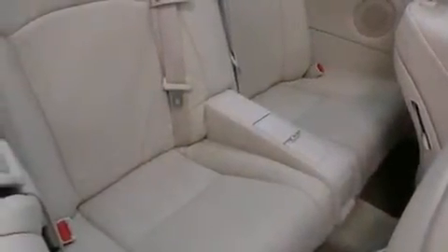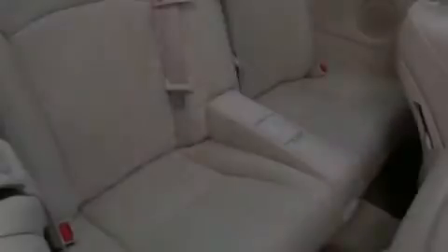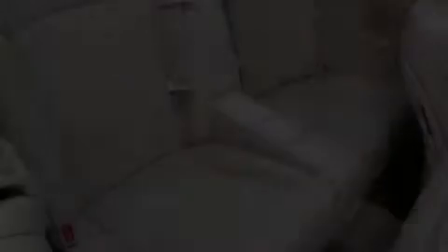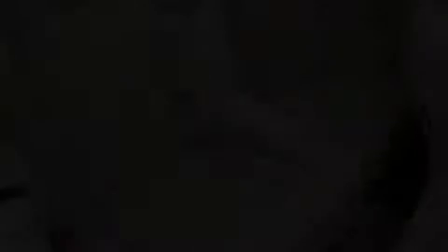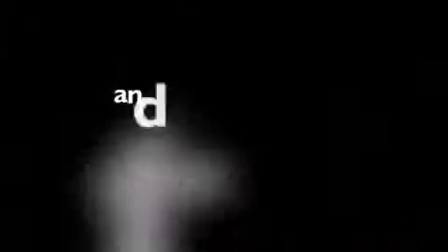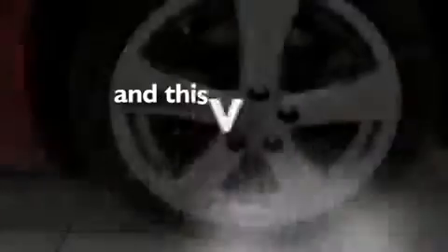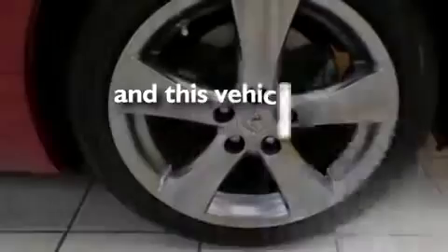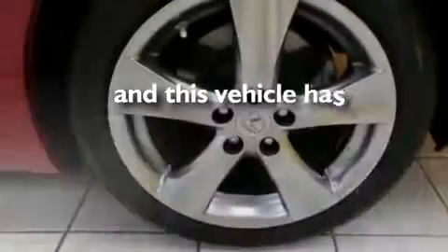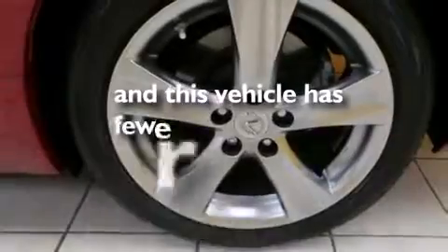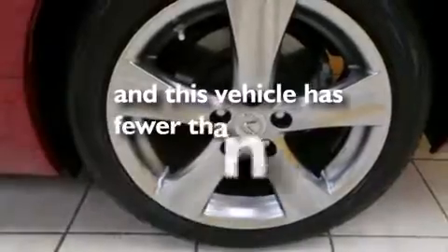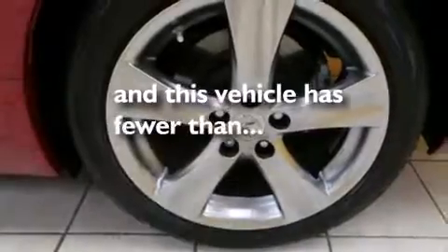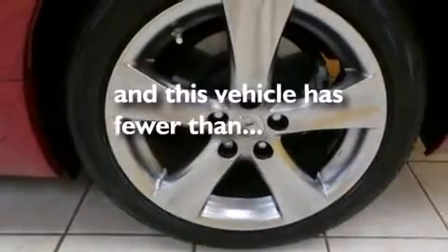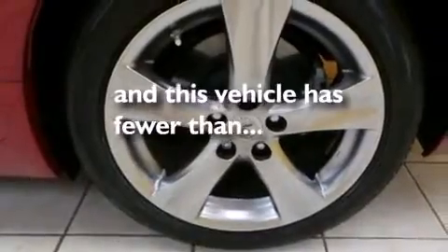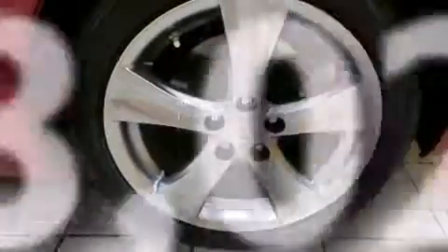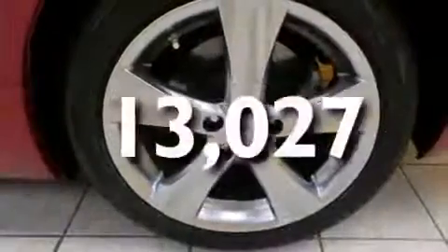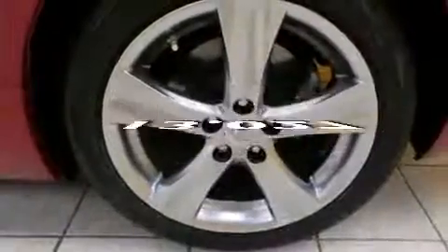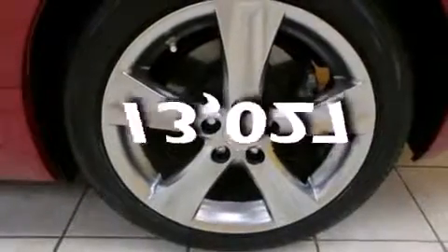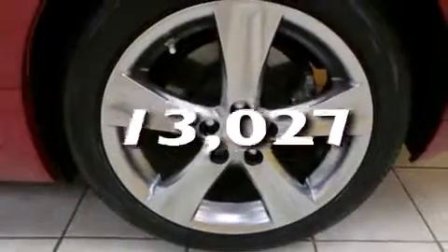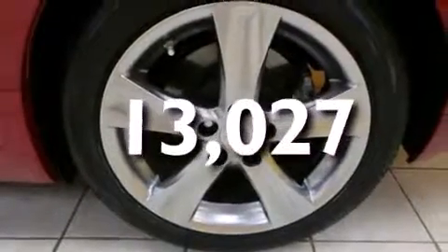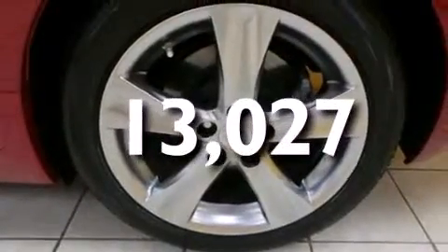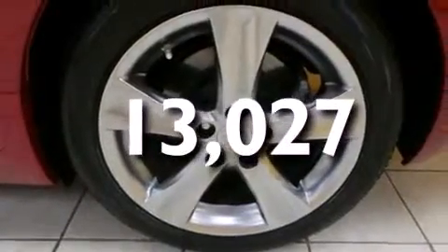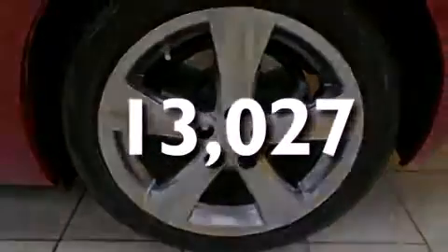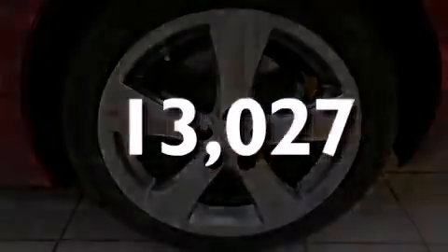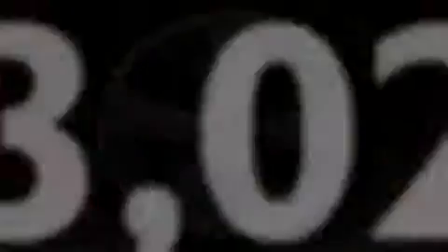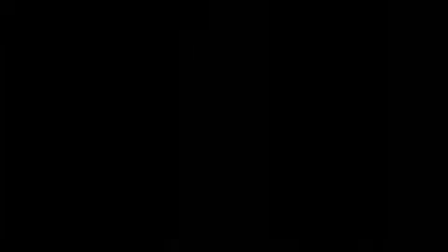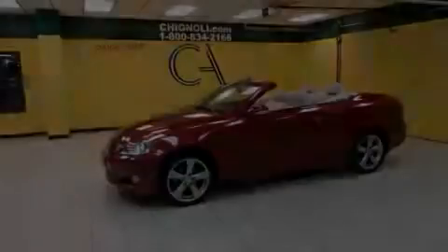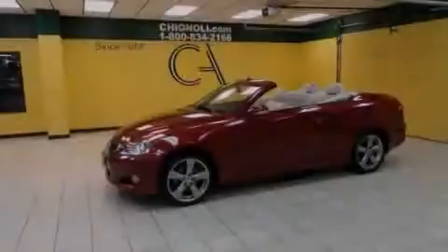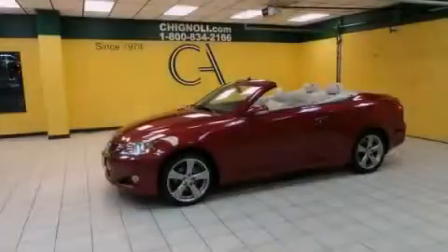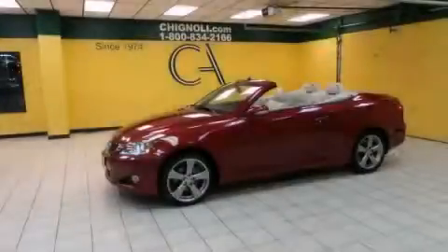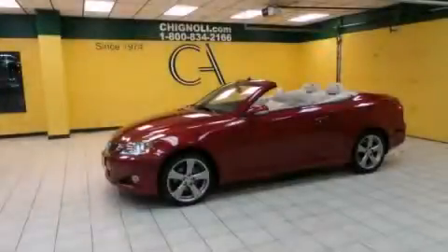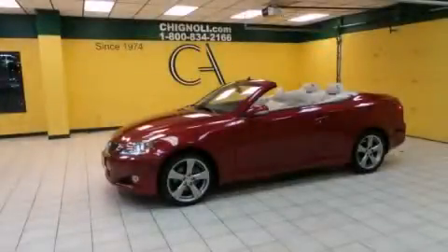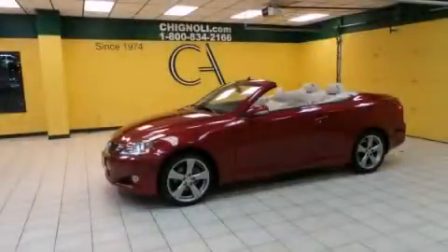This vehicle has fewer than 14,000 miles on the odometer. Please call today to reserve this vehicle for a test drive.